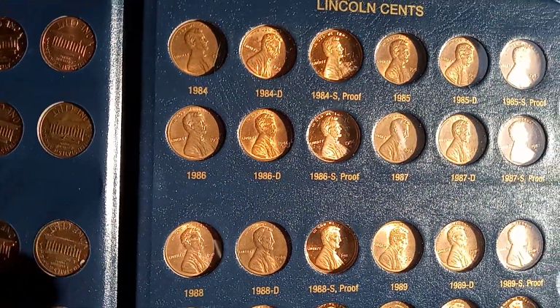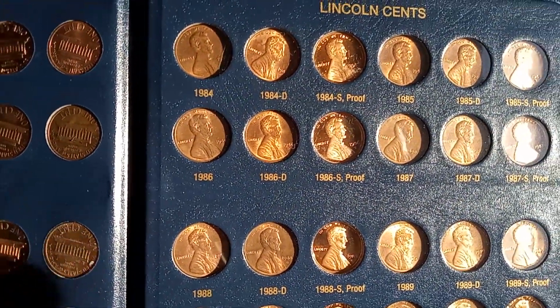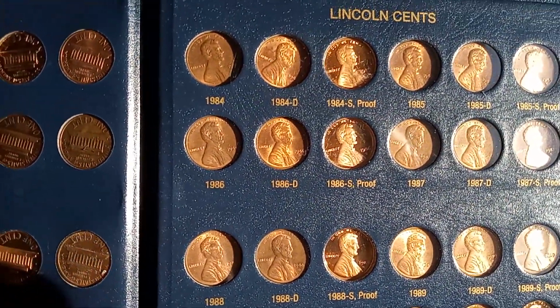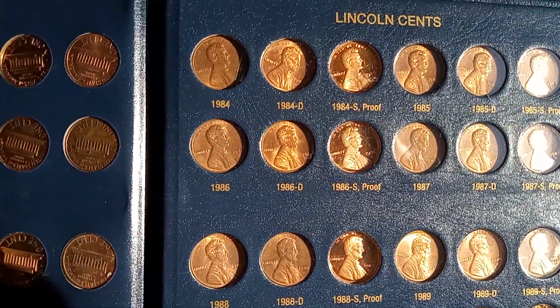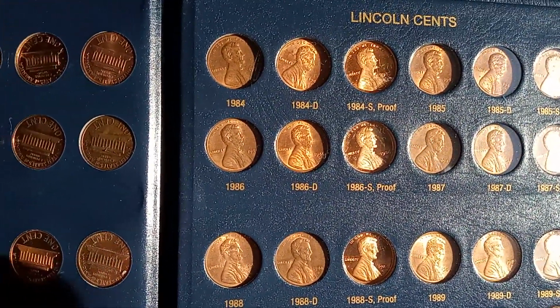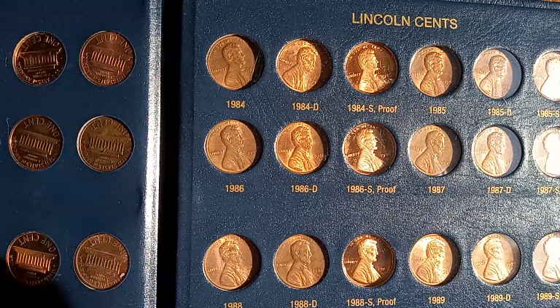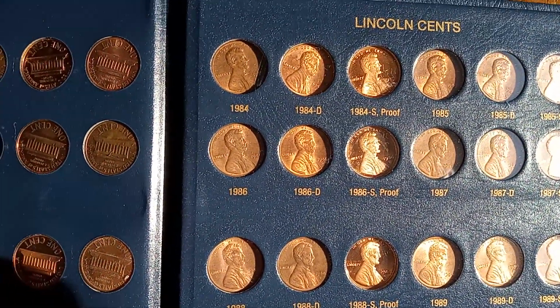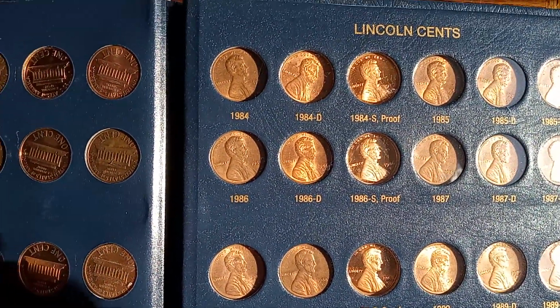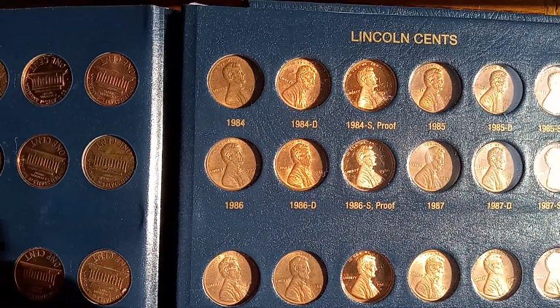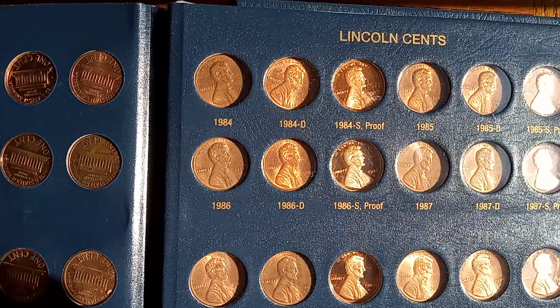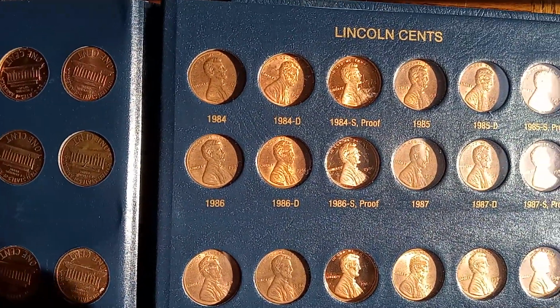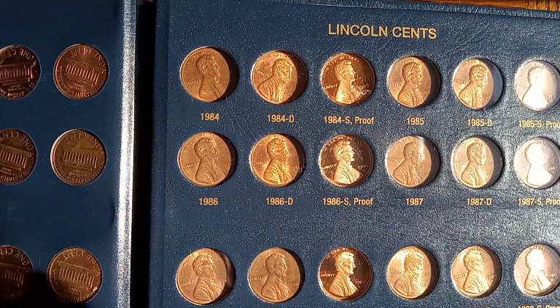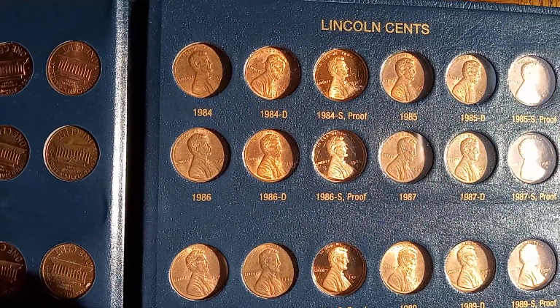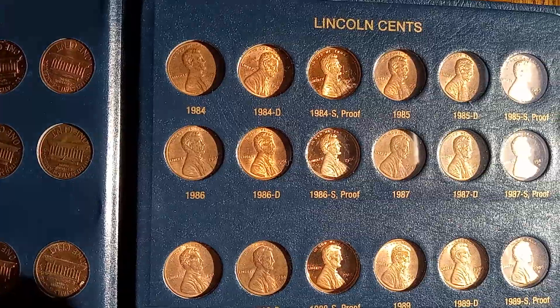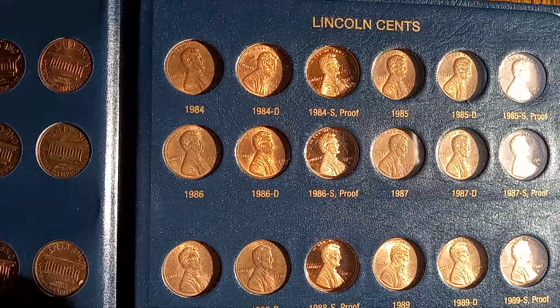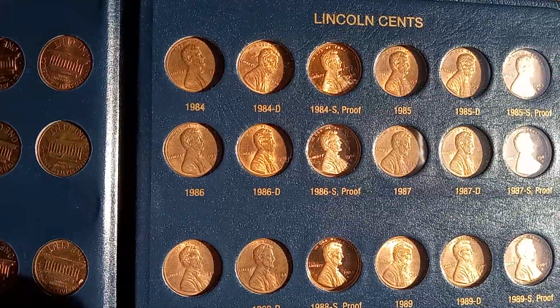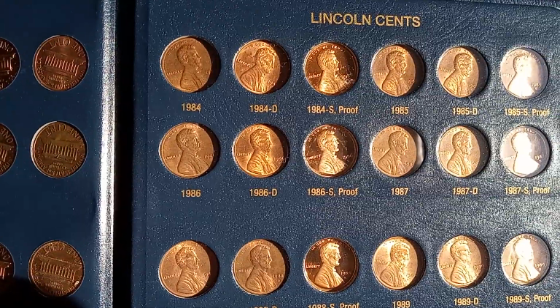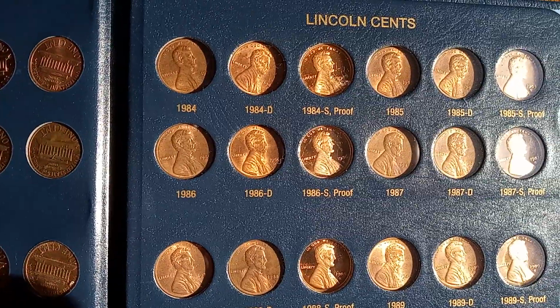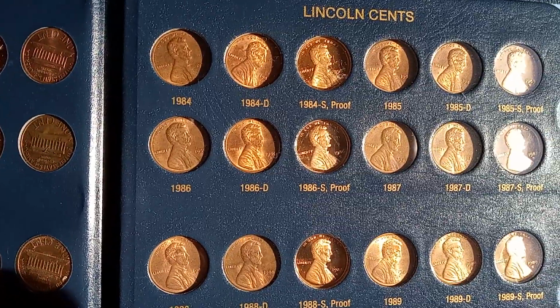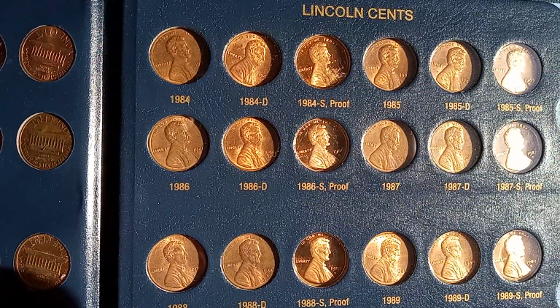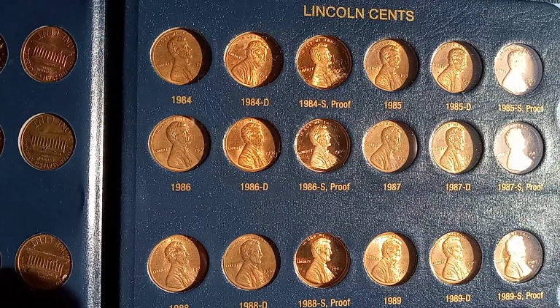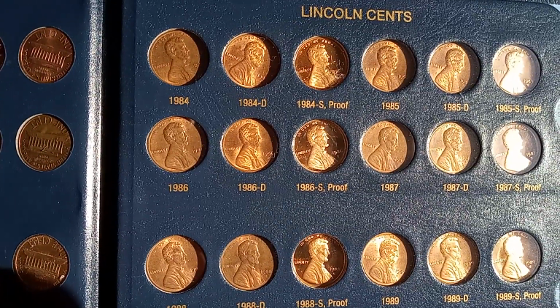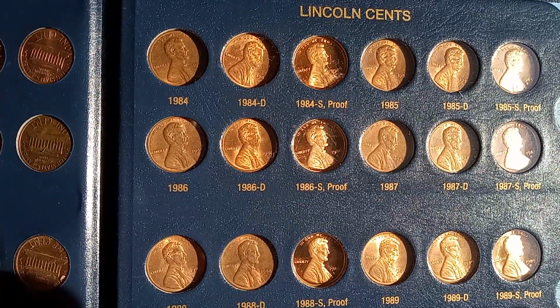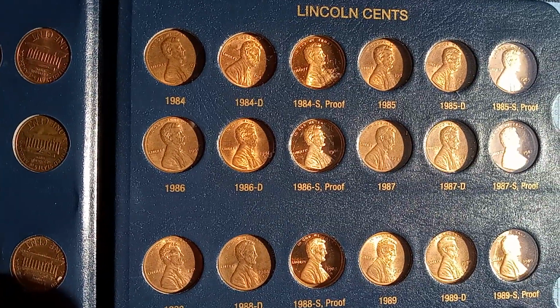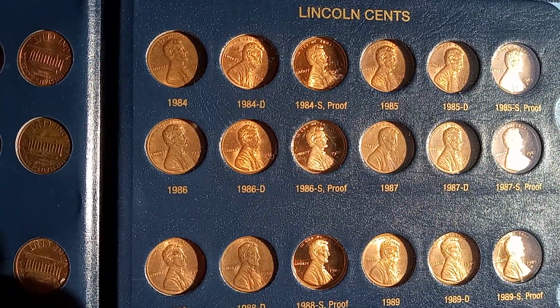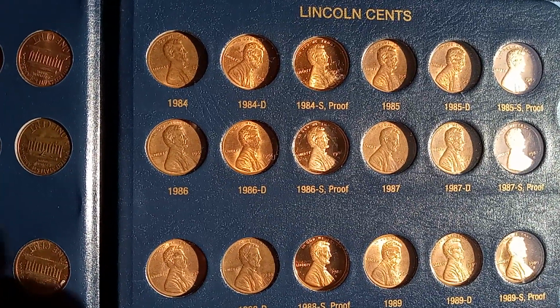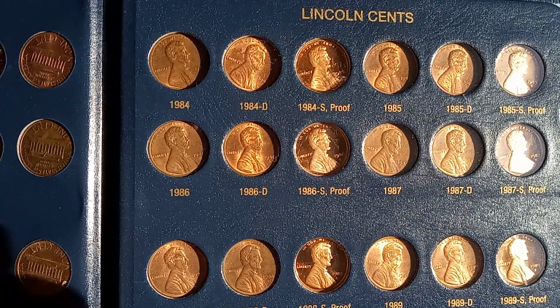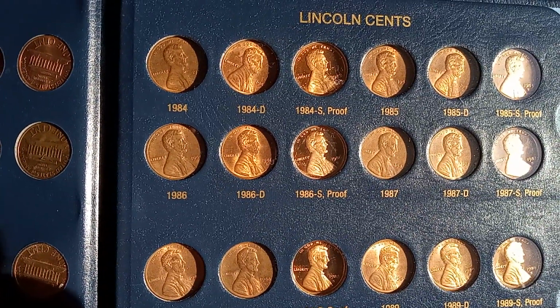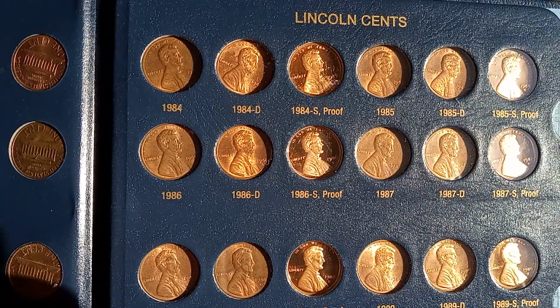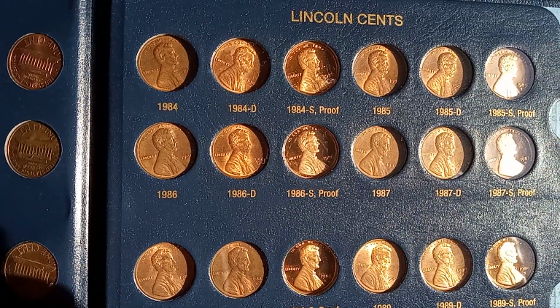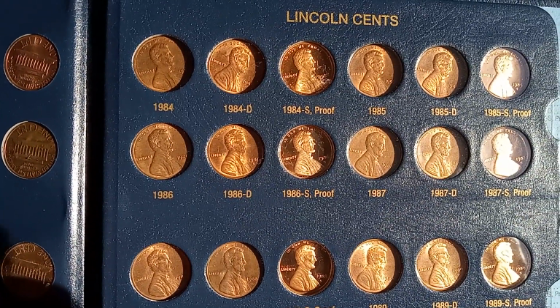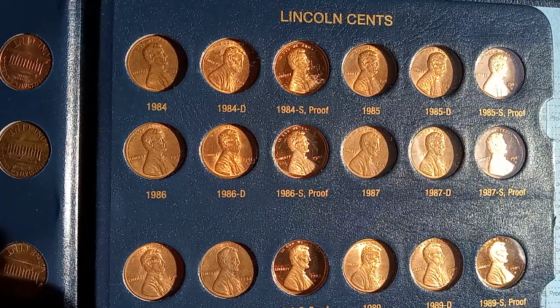In 1984, the year I graduated from high school, and the following year in 1985, I joined the service.